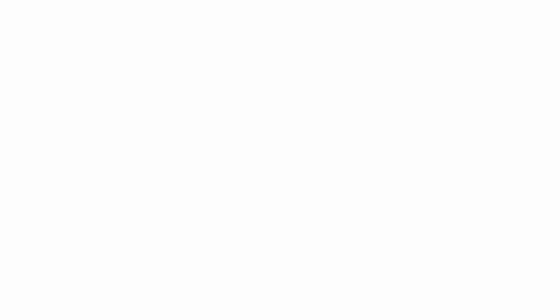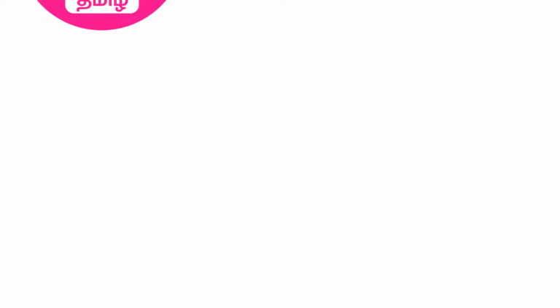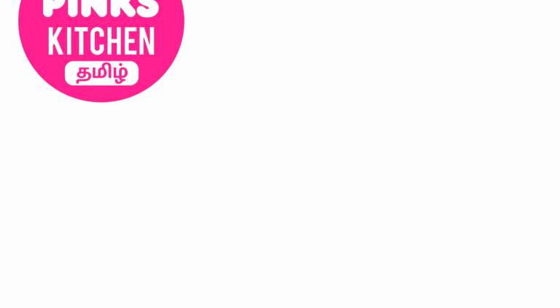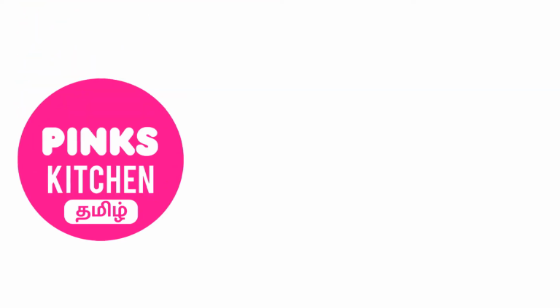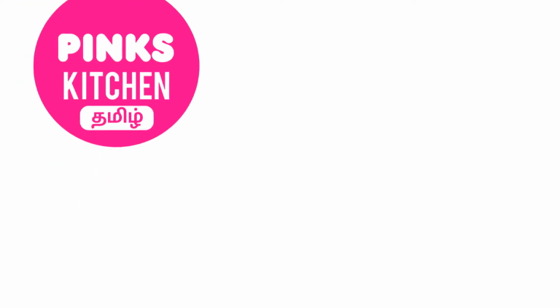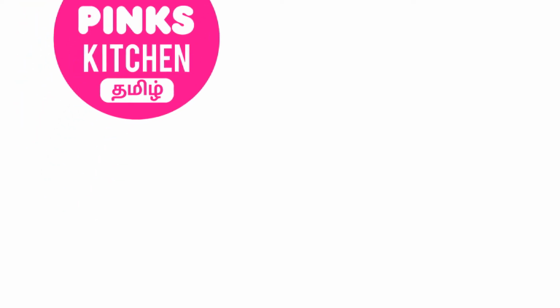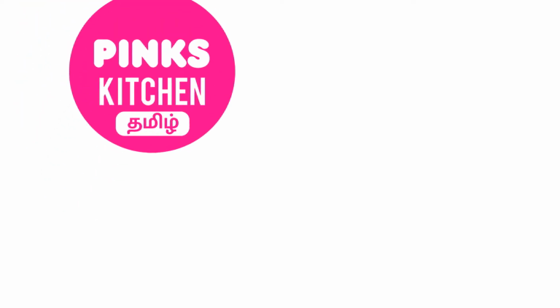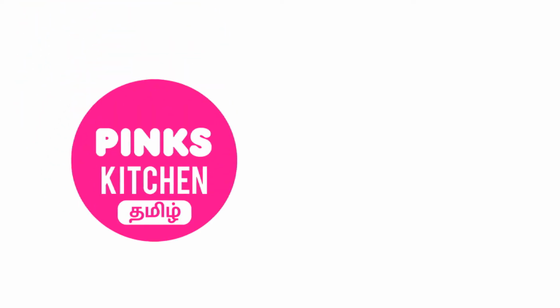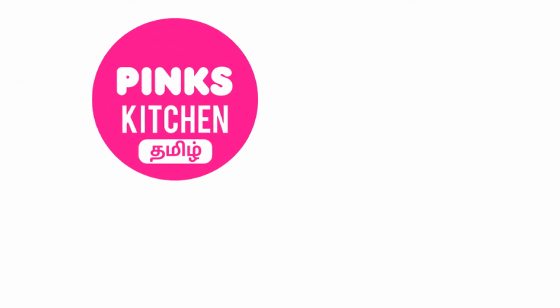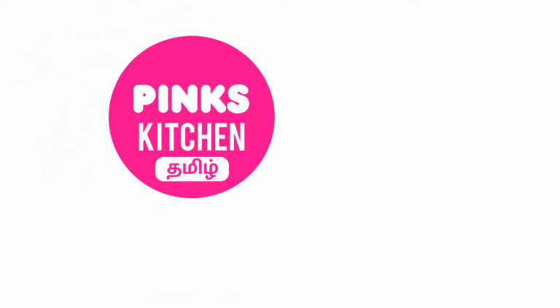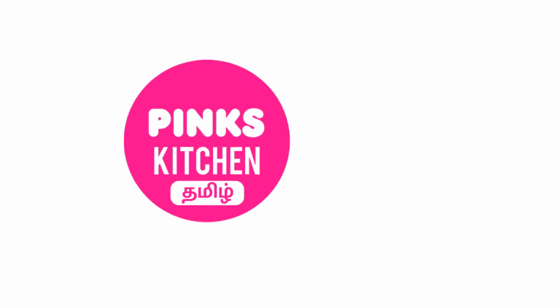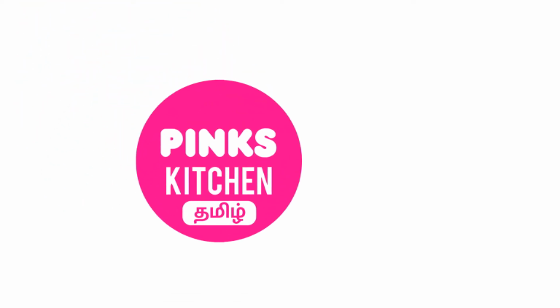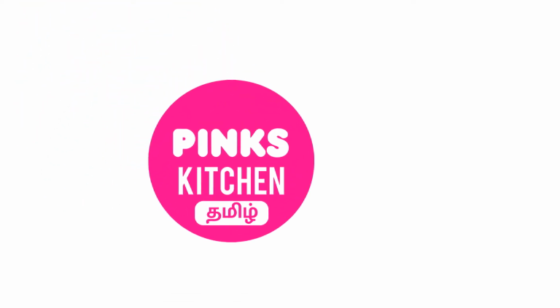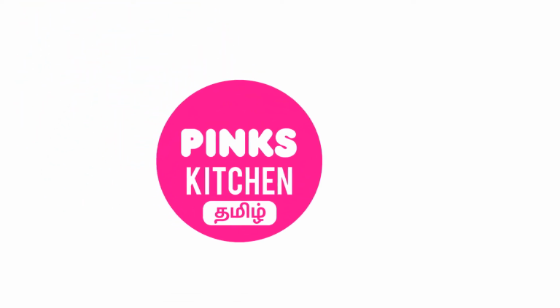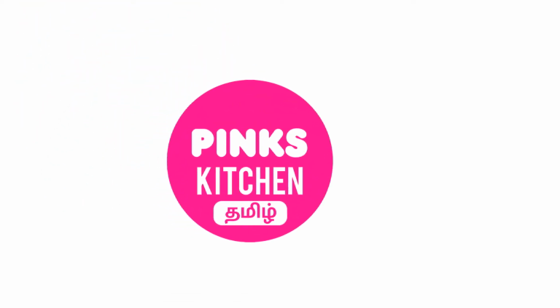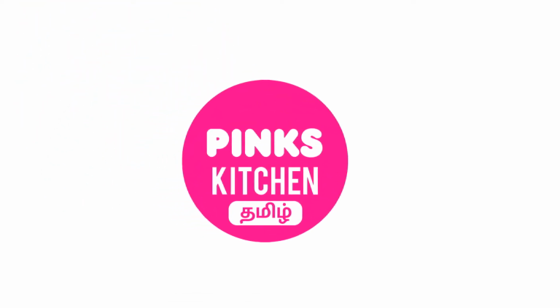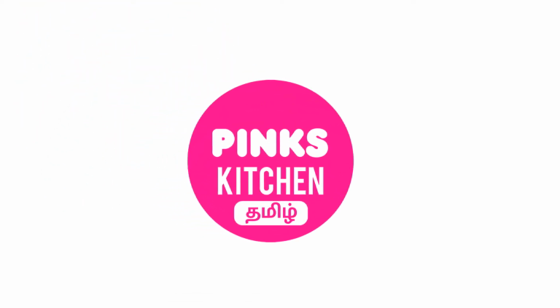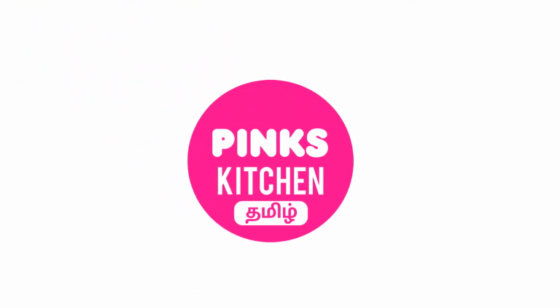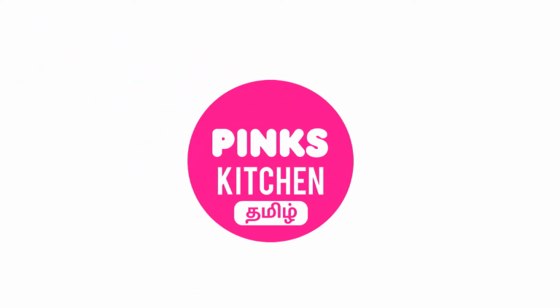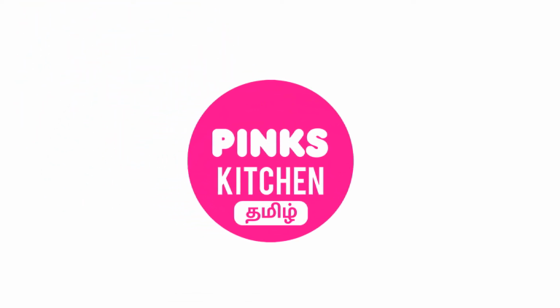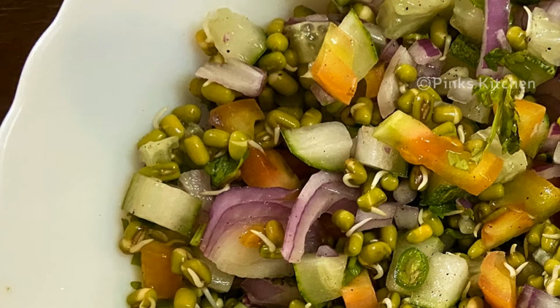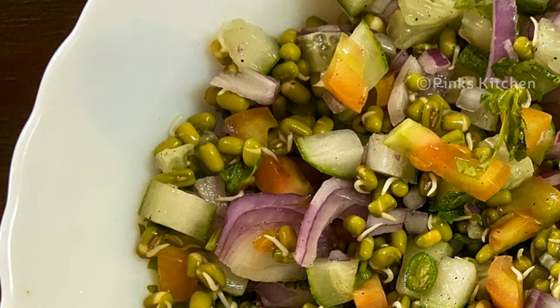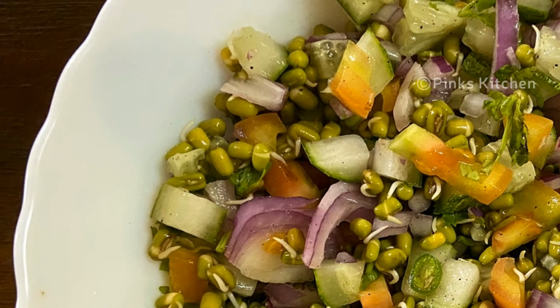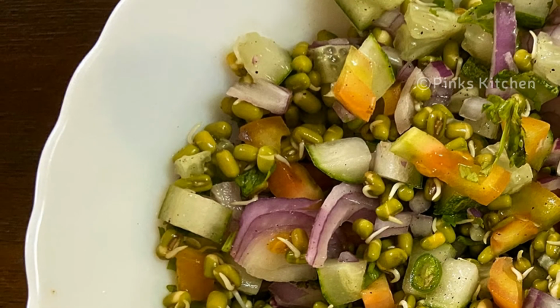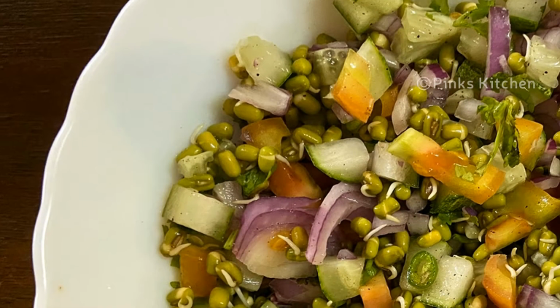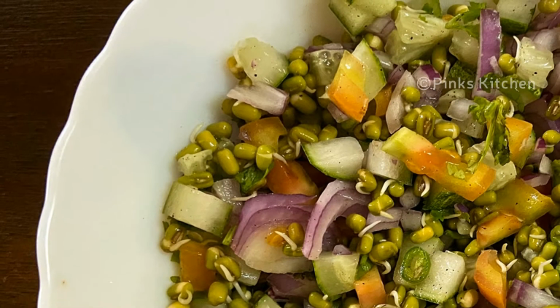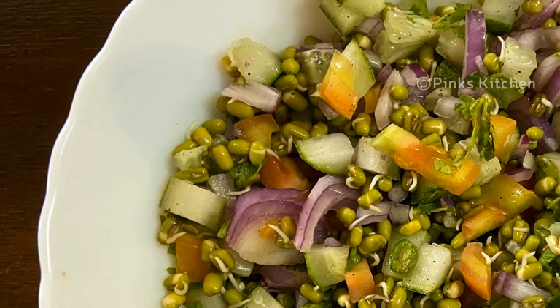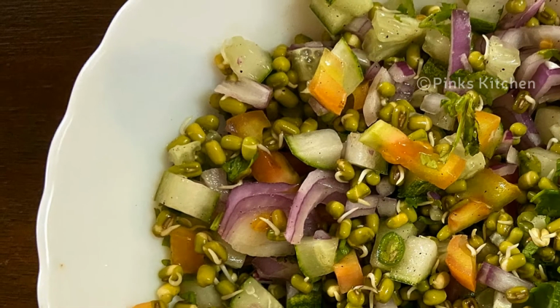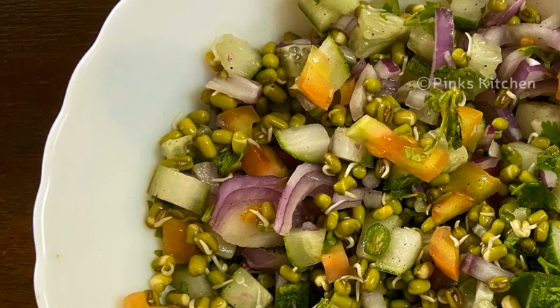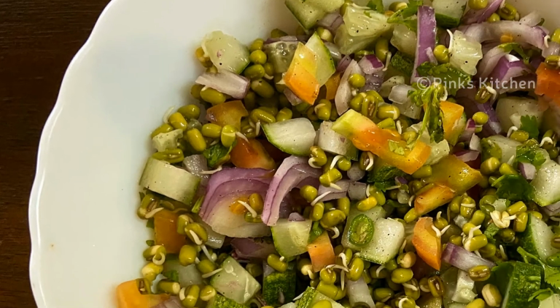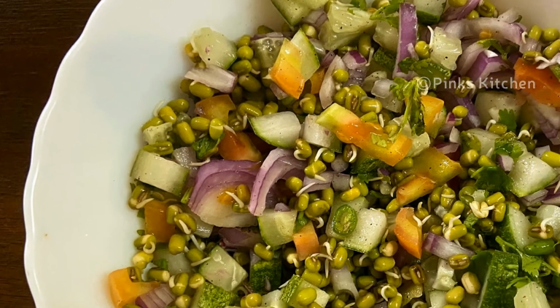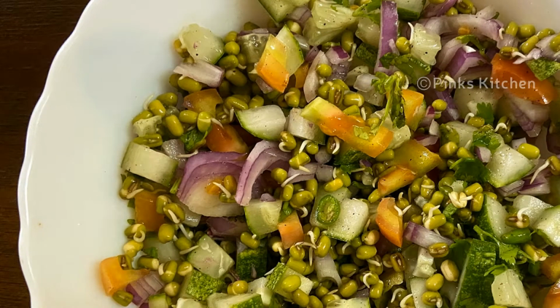Hello friends! Welcome back to Peng's Kitchen. How are we doing the Moong Sprout Salad?